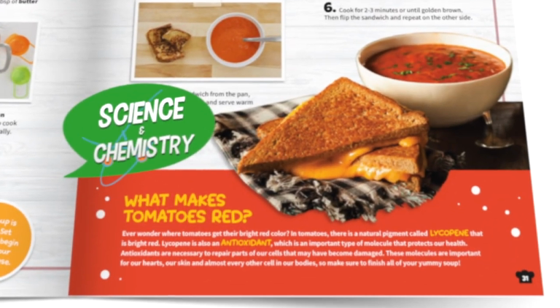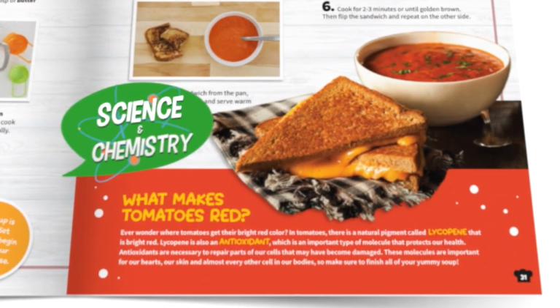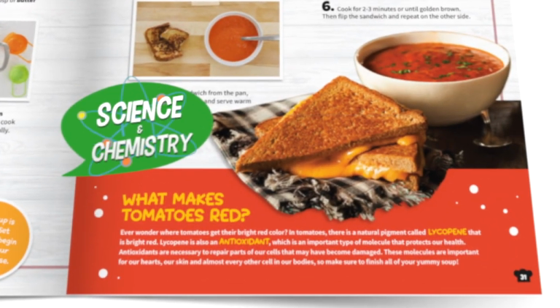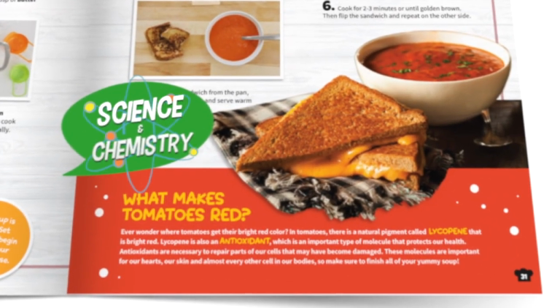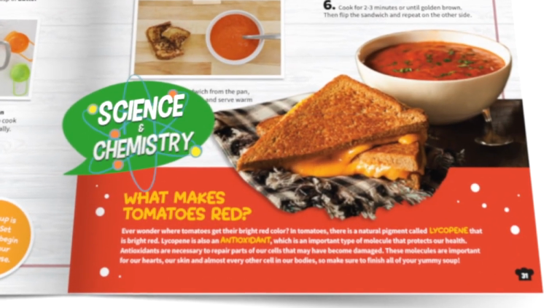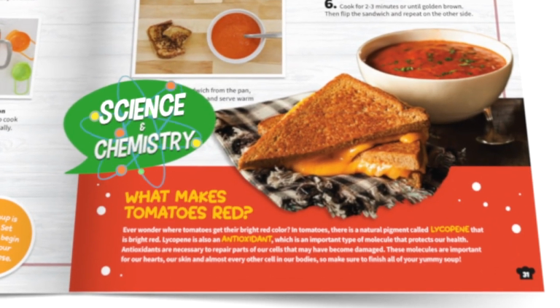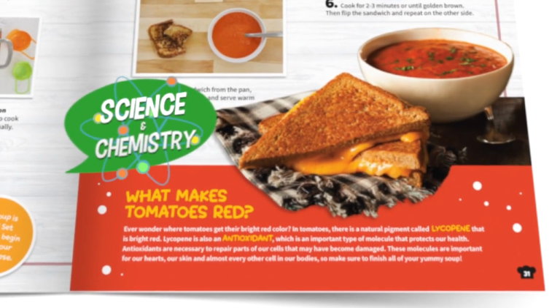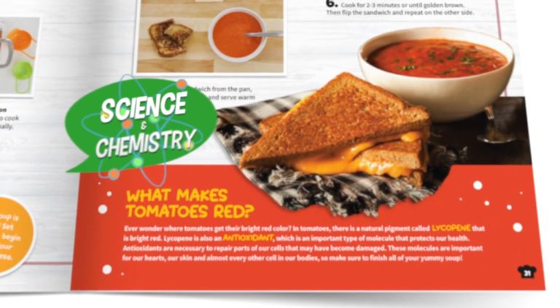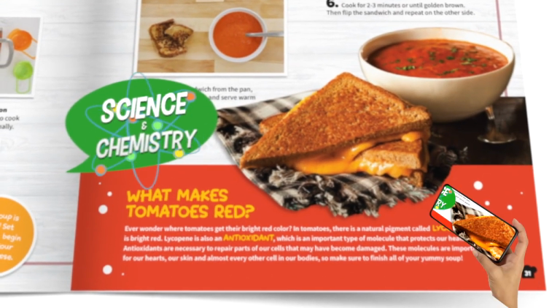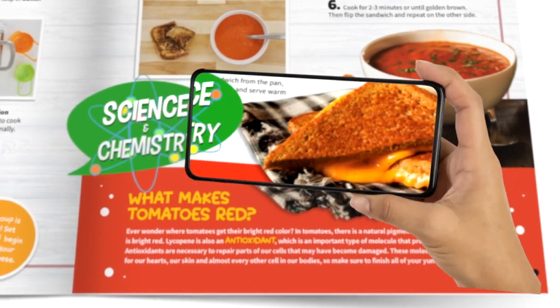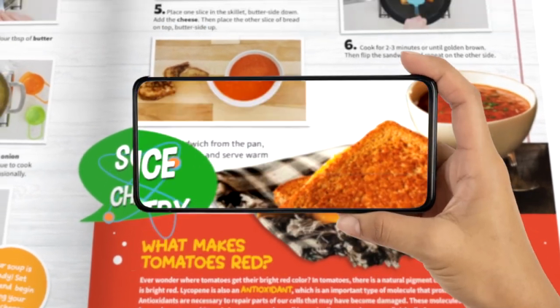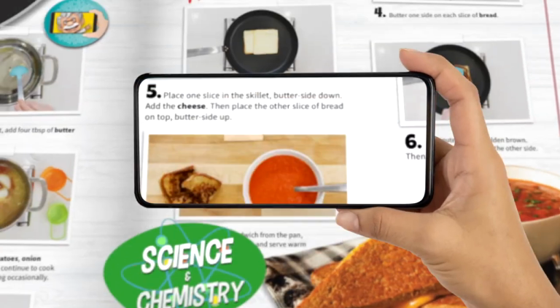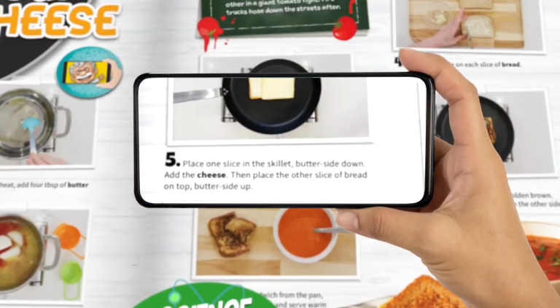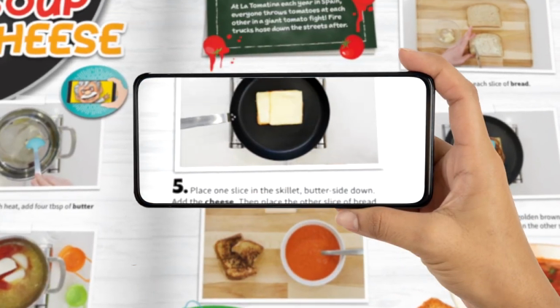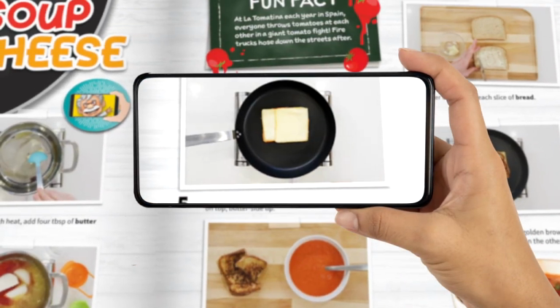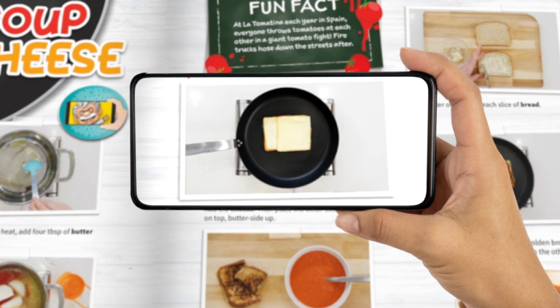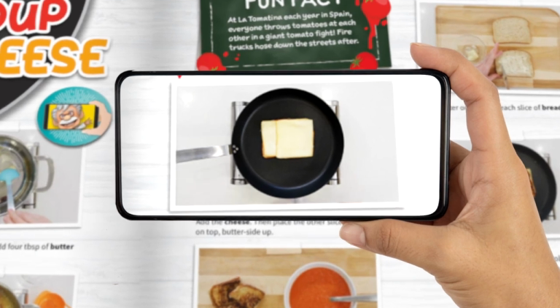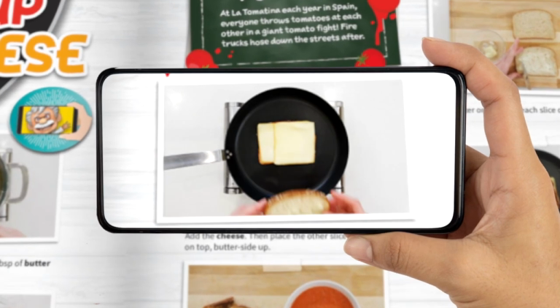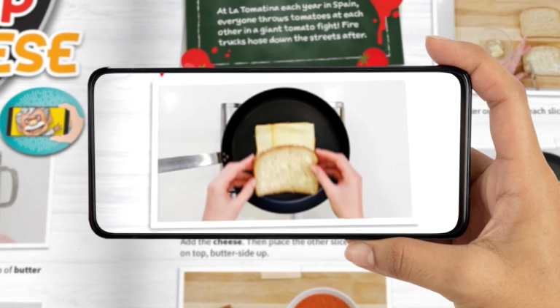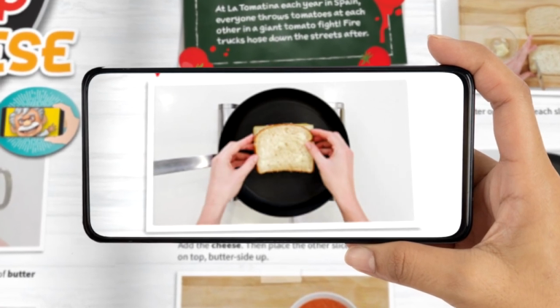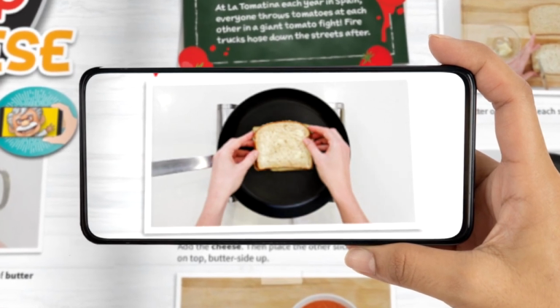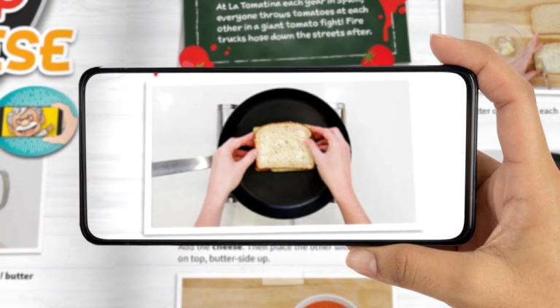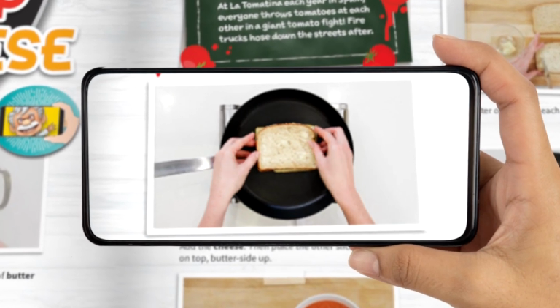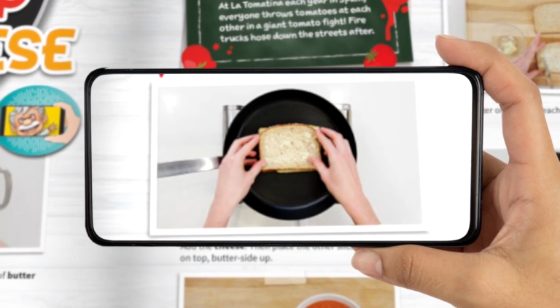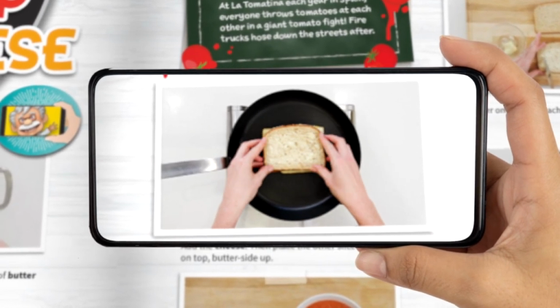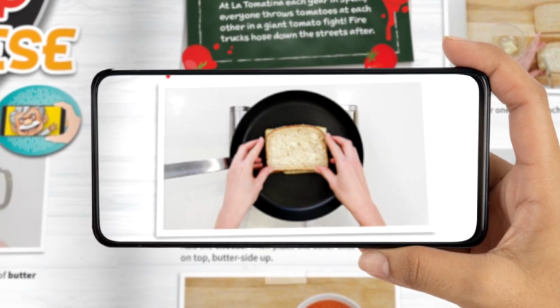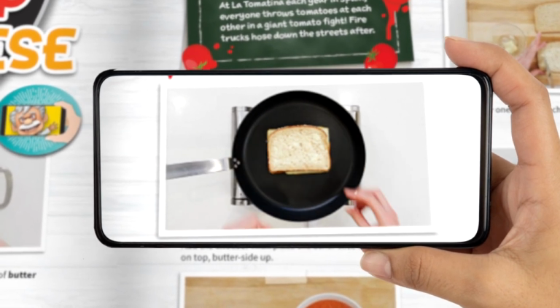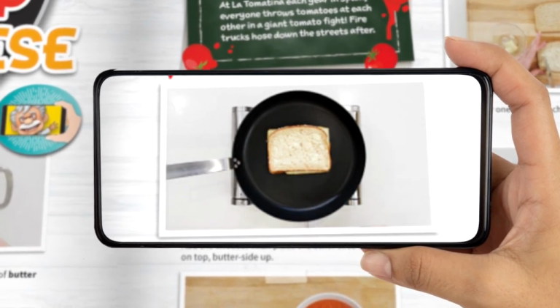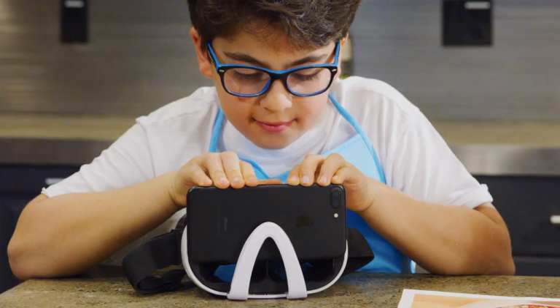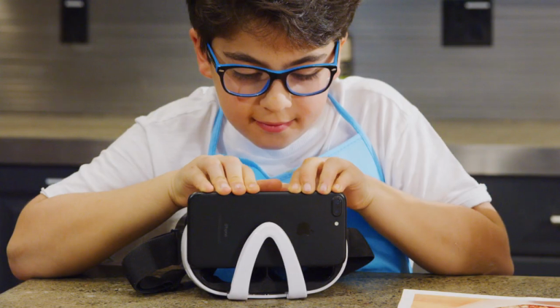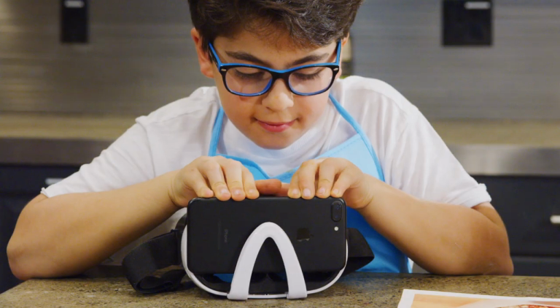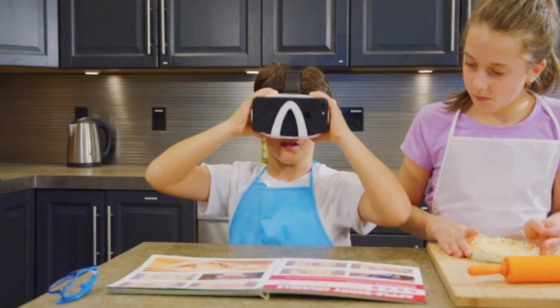The 64-page book includes recipes that explore the science behind food. Use your smartphone and watch as each recipe comes alive in augmented reality.